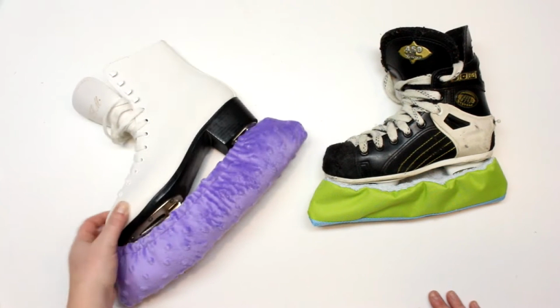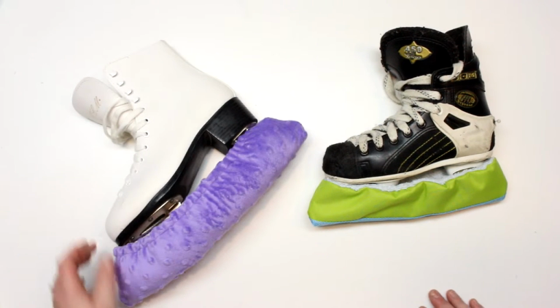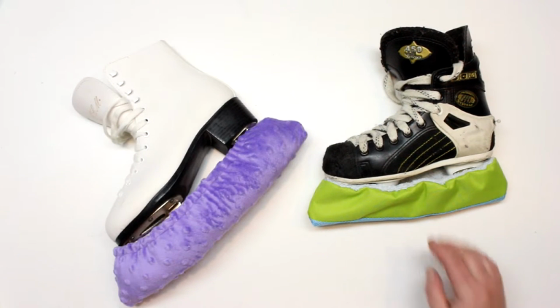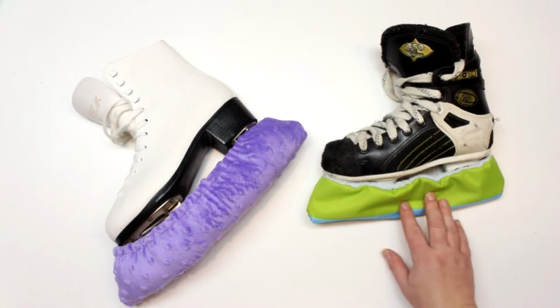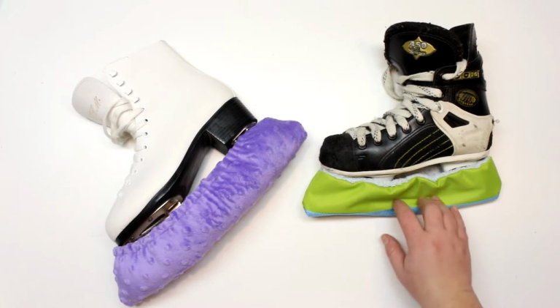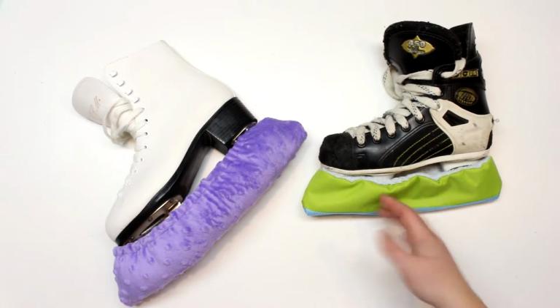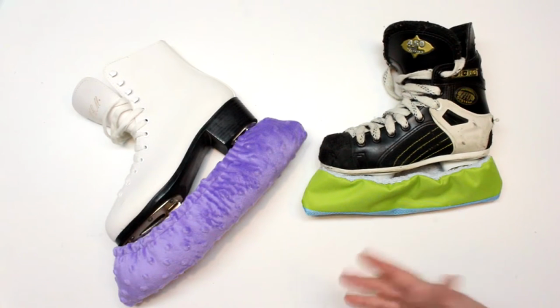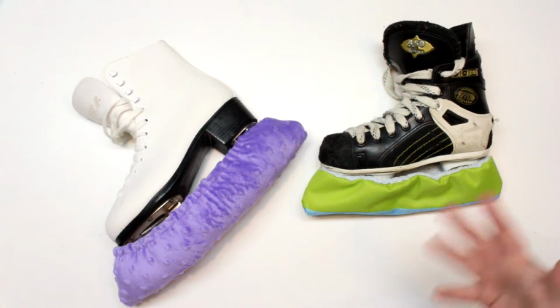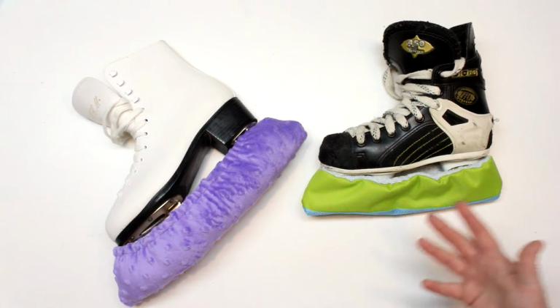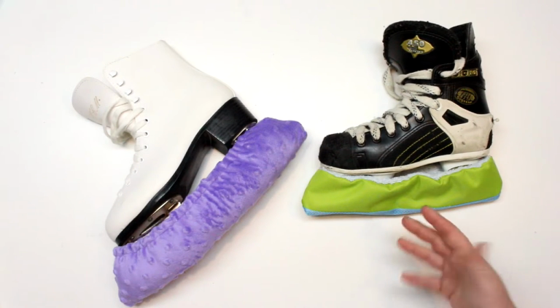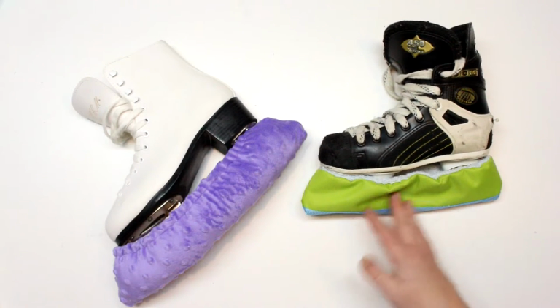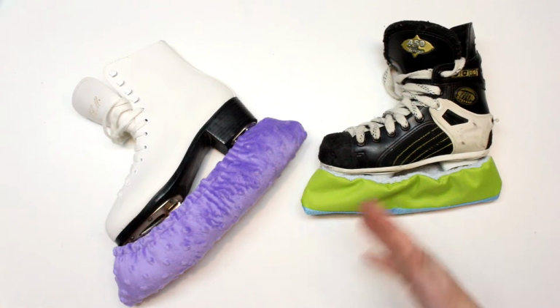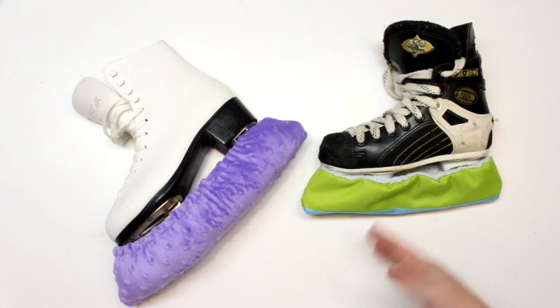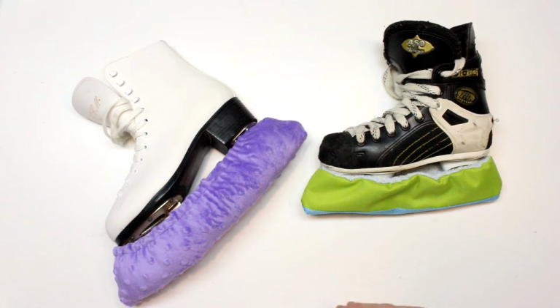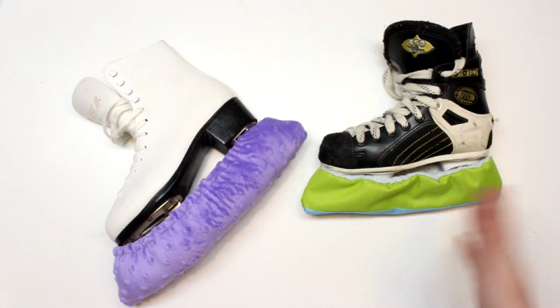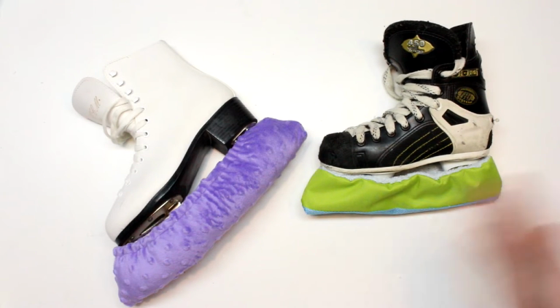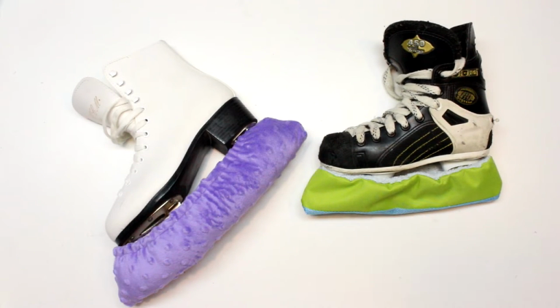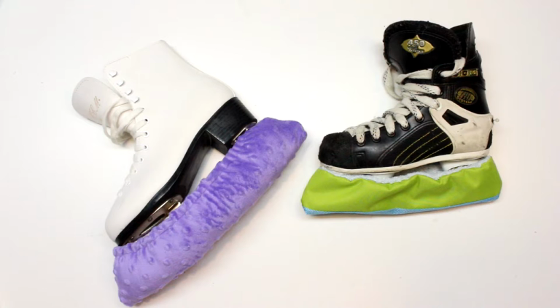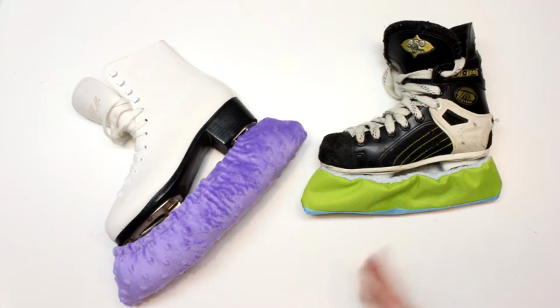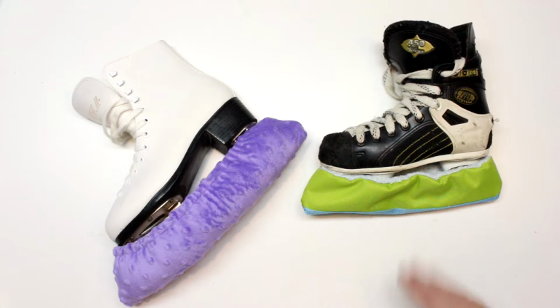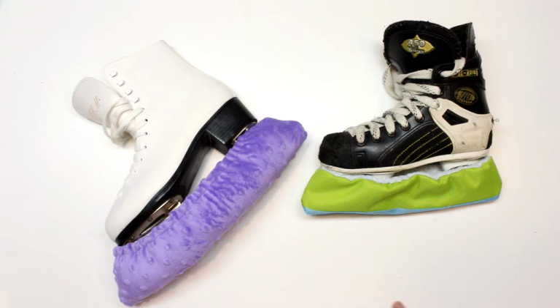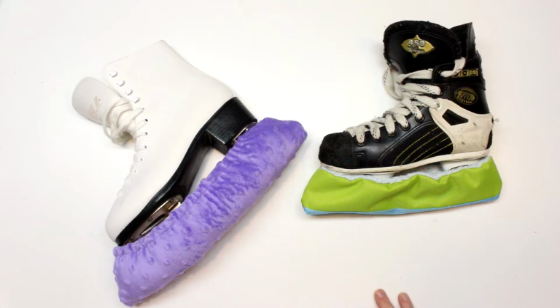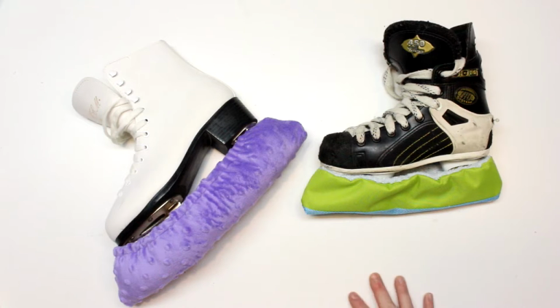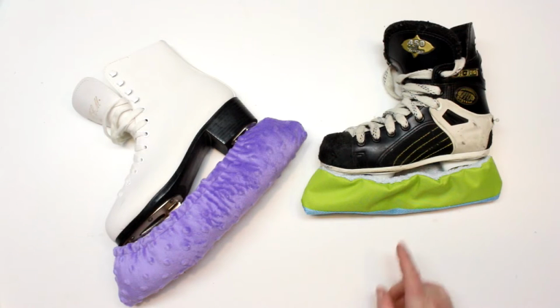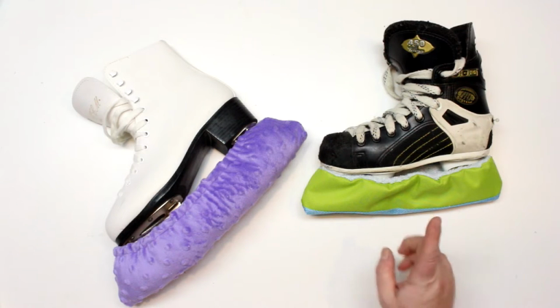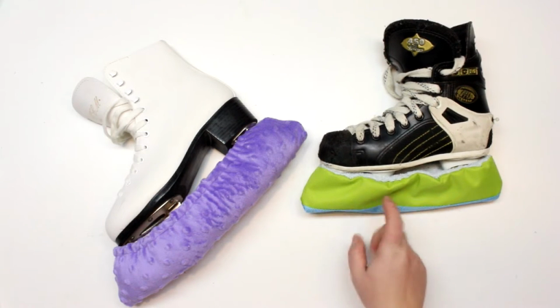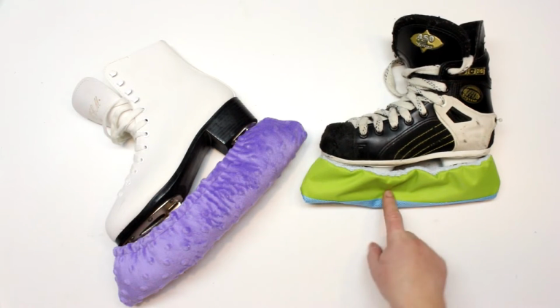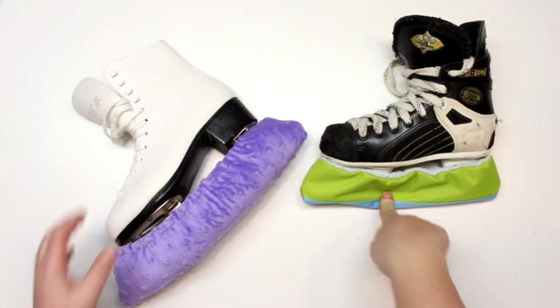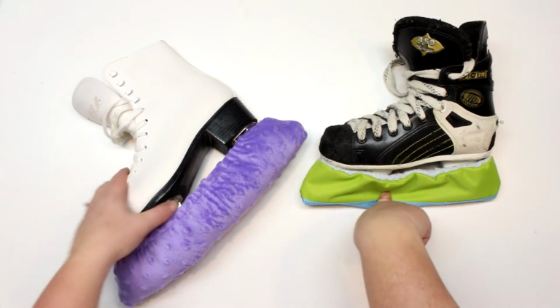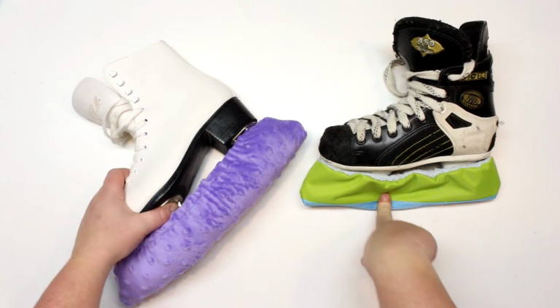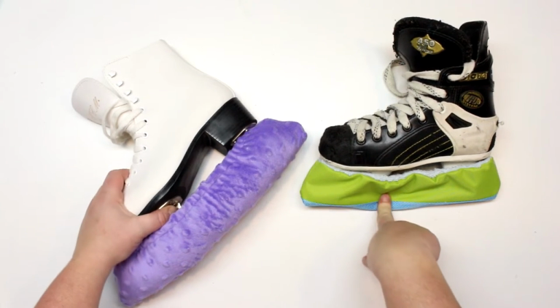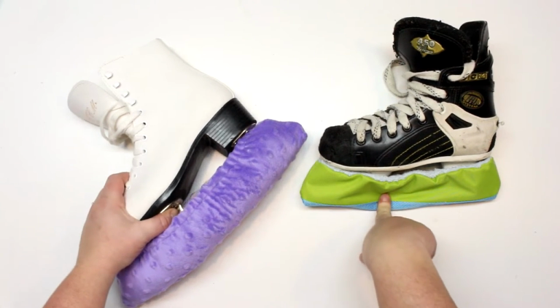These ones are just more utilitarian — they're tougher. You know, you throw them in your hockey bag, who kind of cares? So like I said, we're going to do that today.